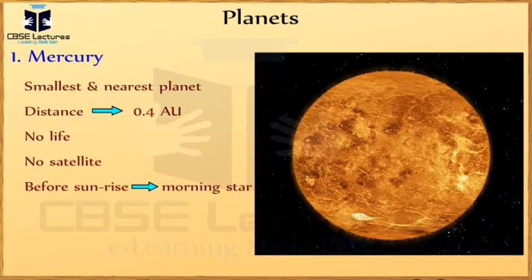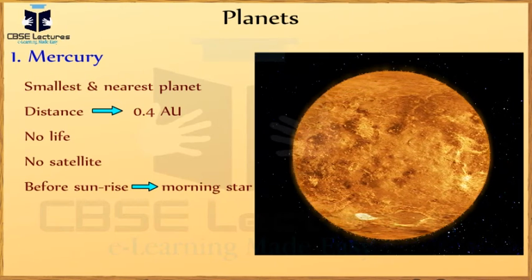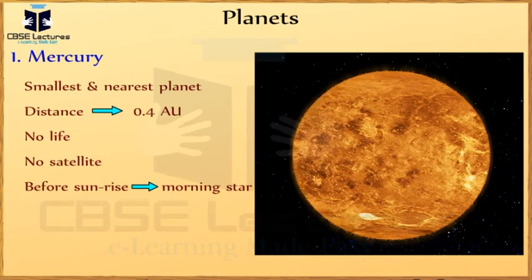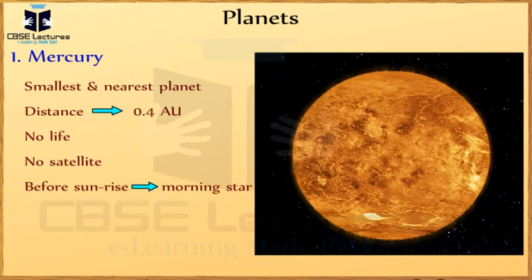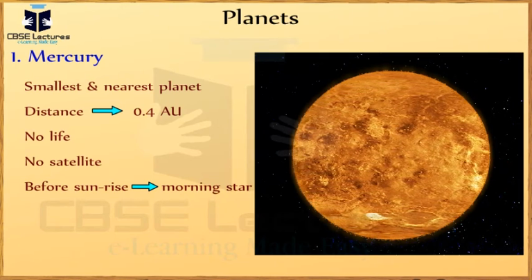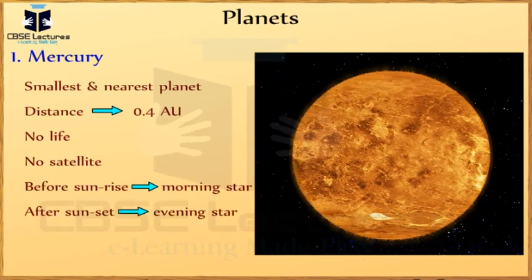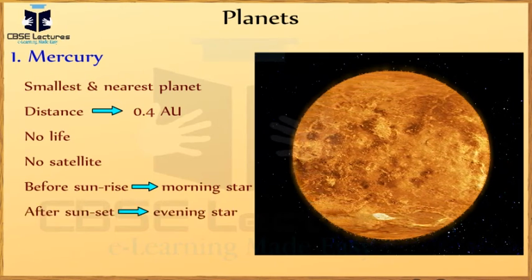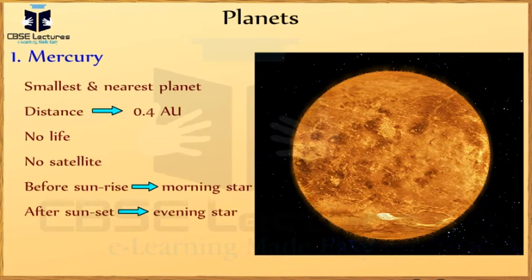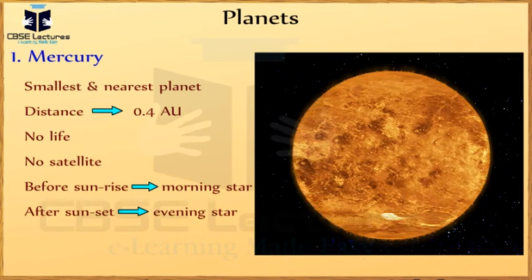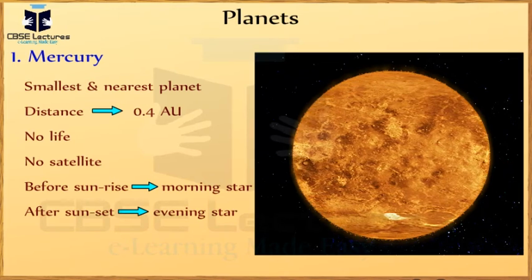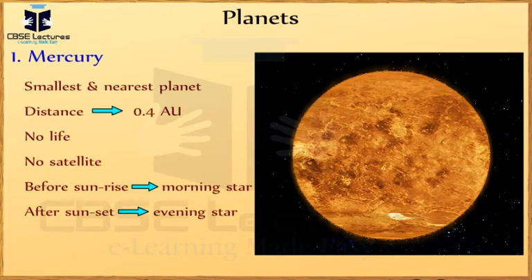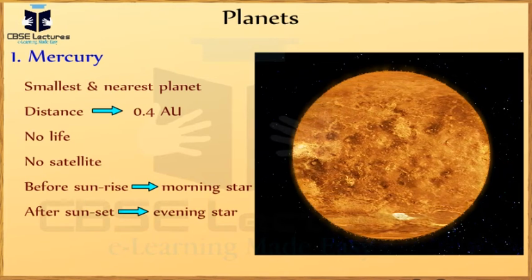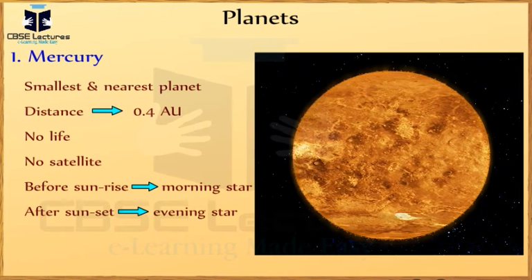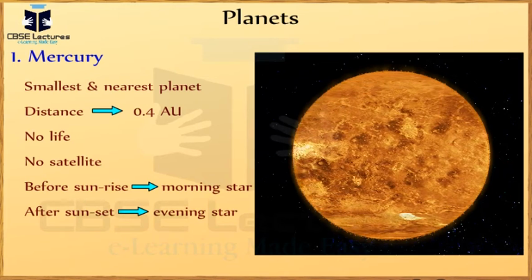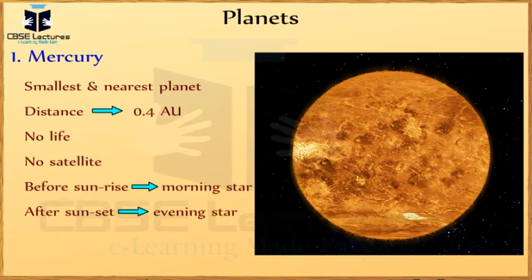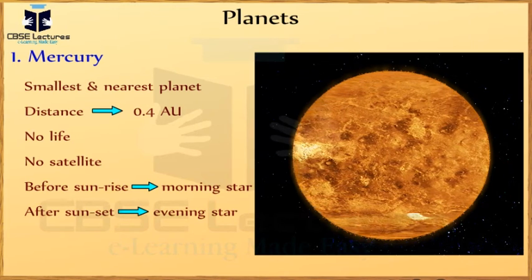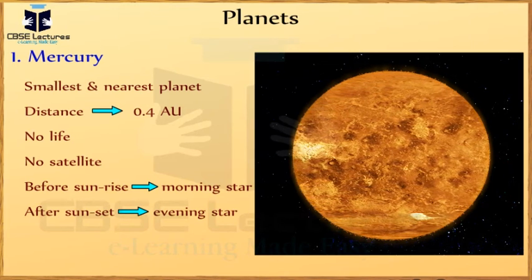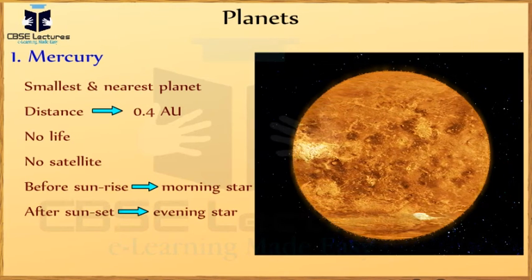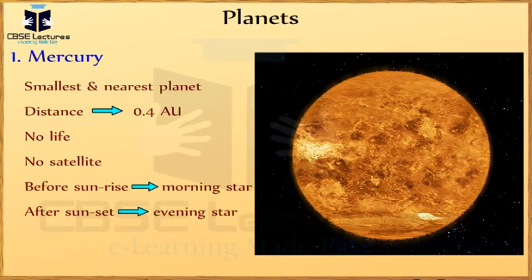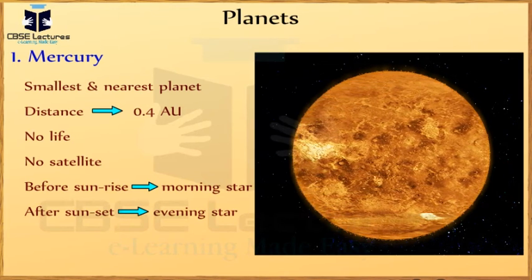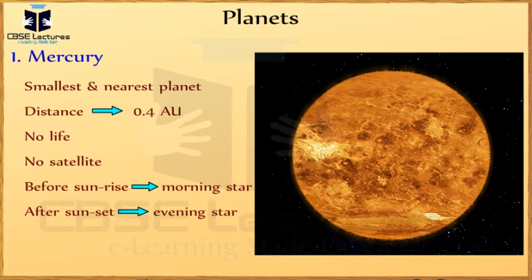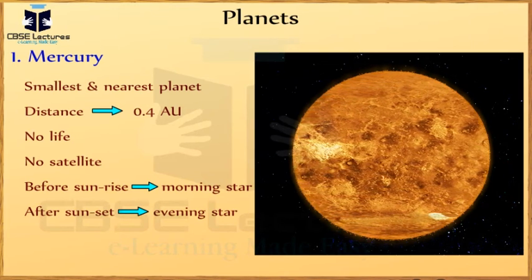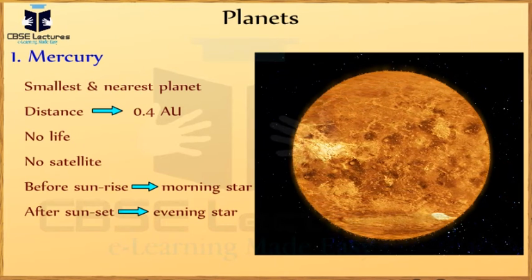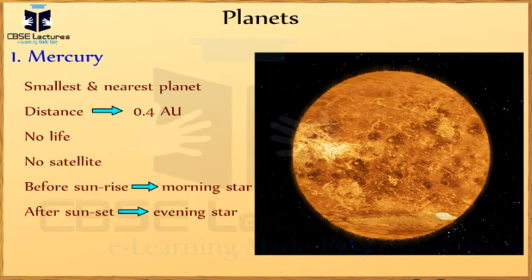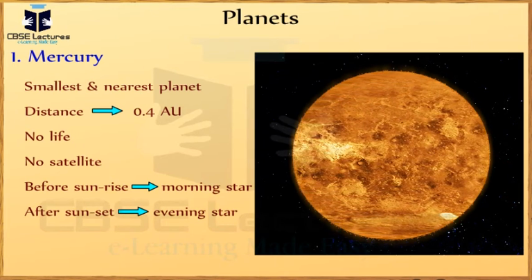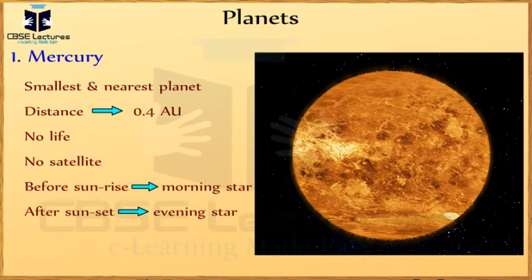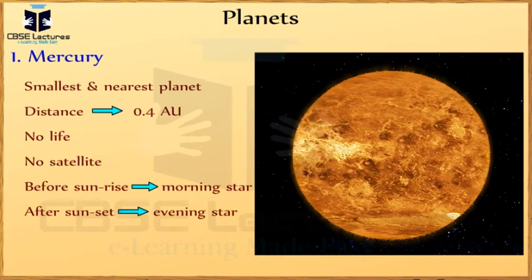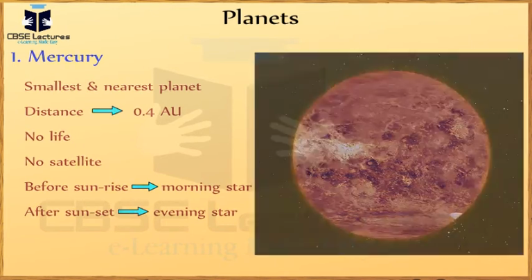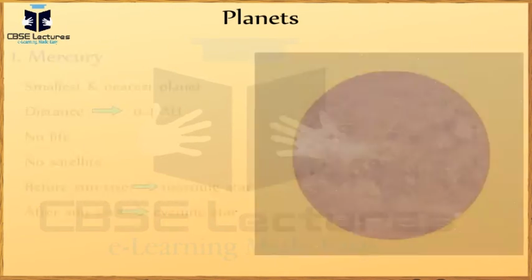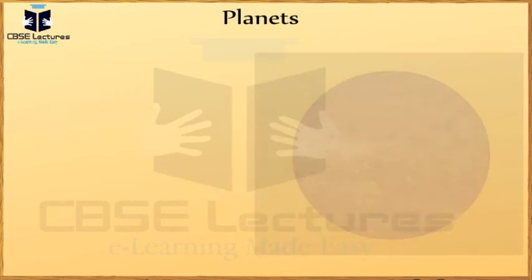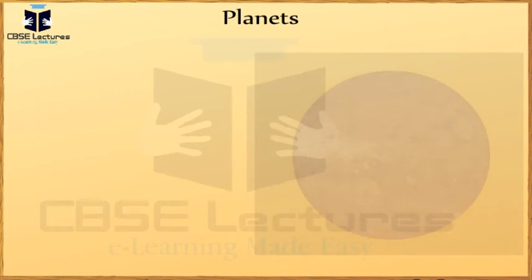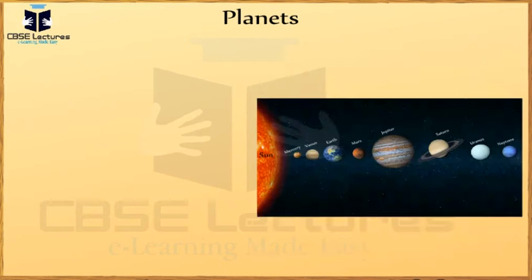Mercury can be seen just after sunset, and then it is called the evening star. Second, Venus.